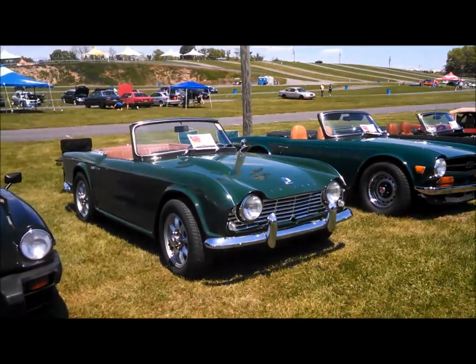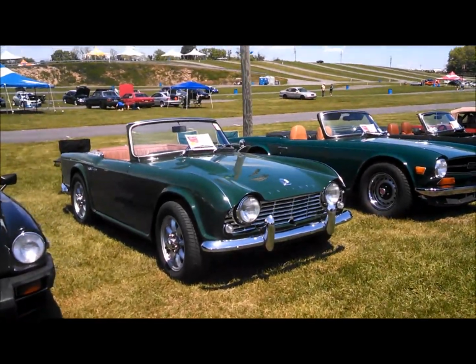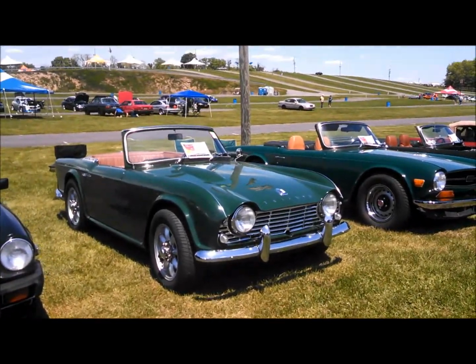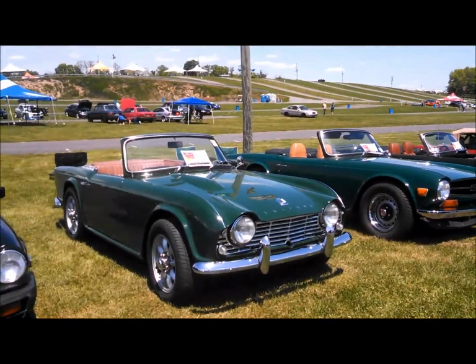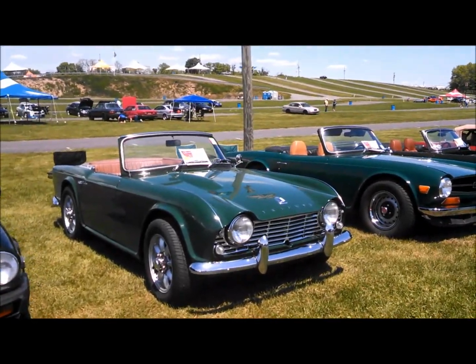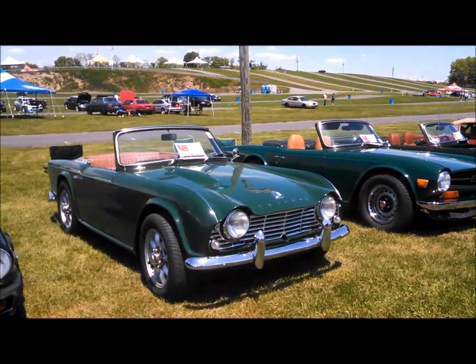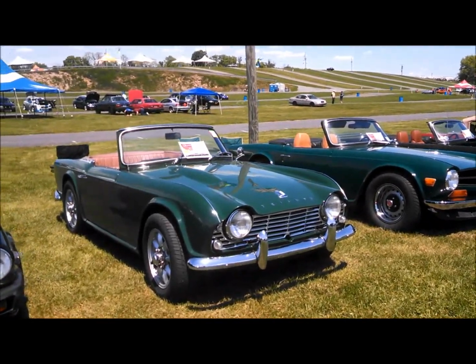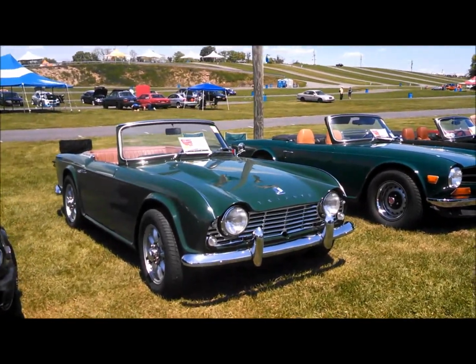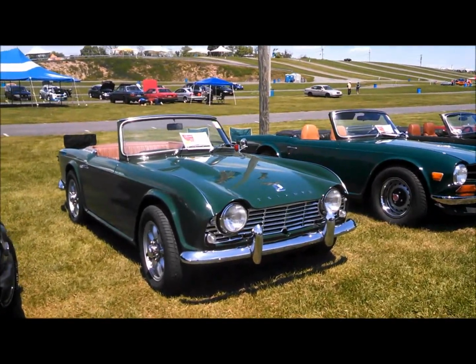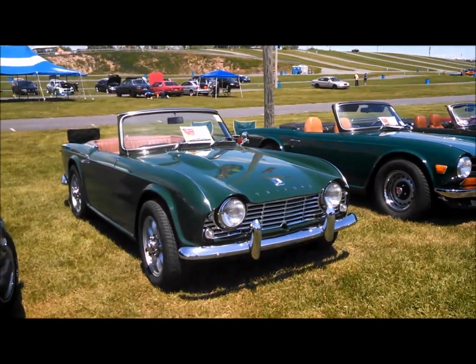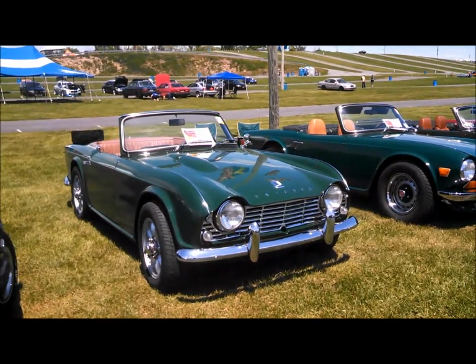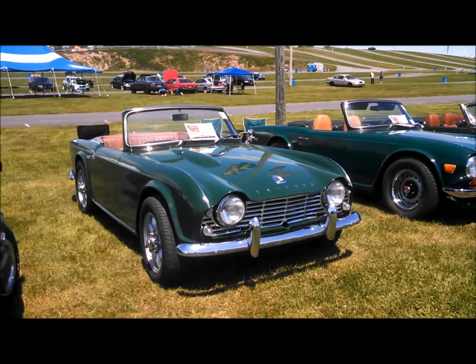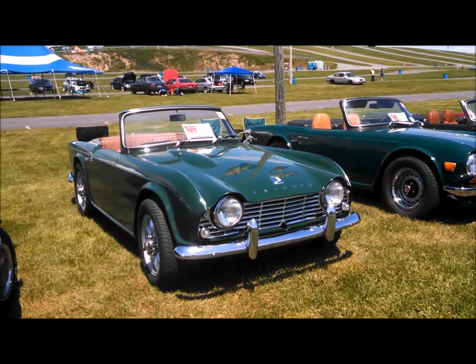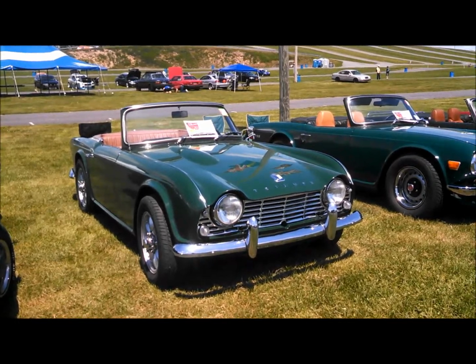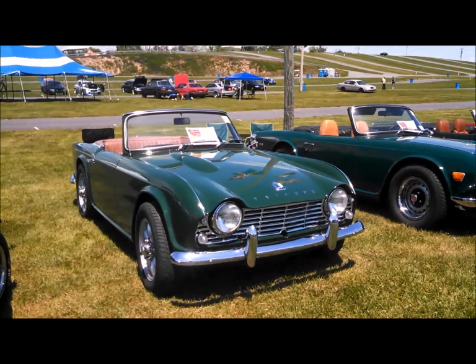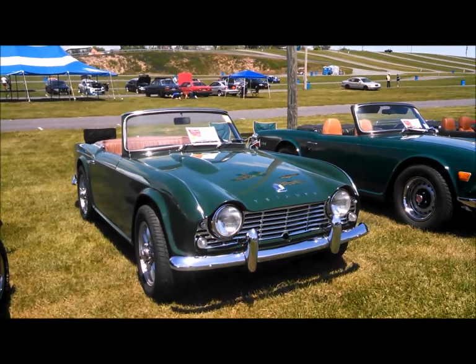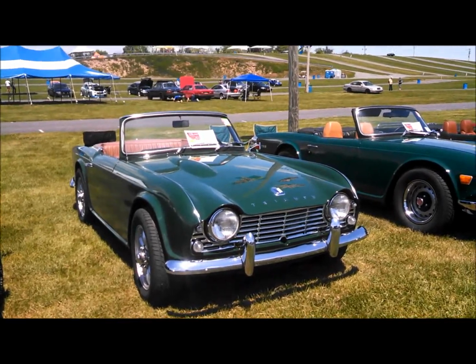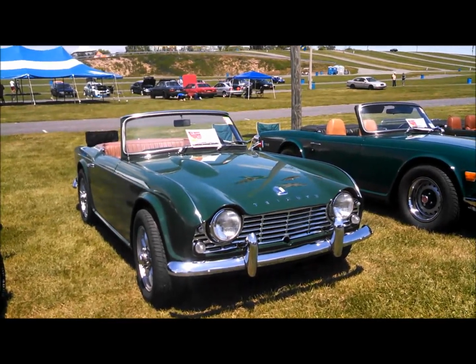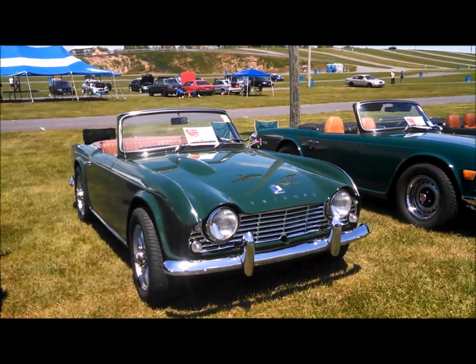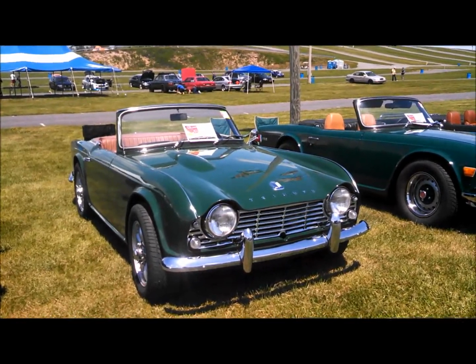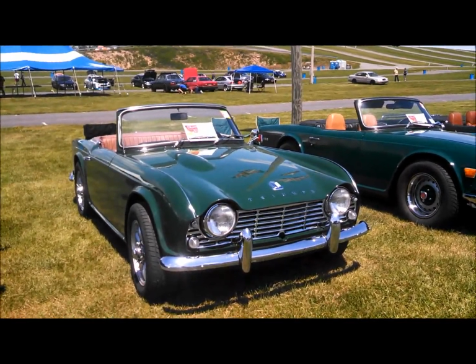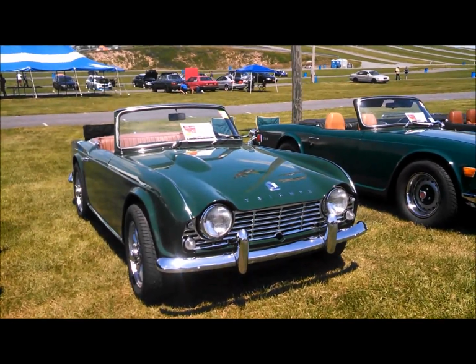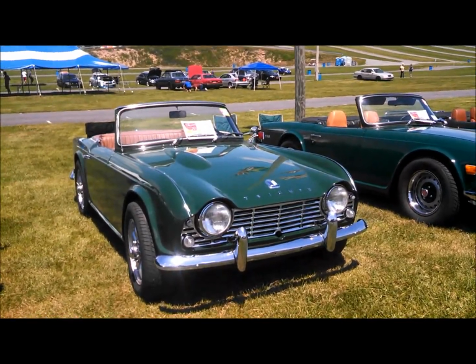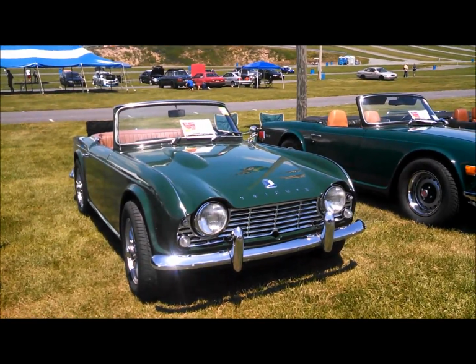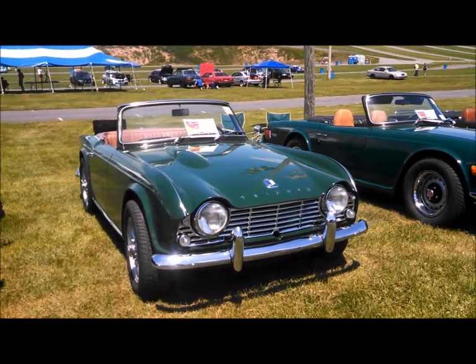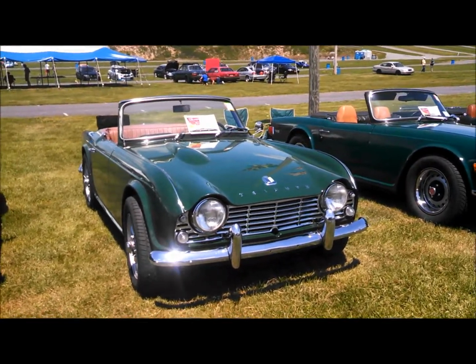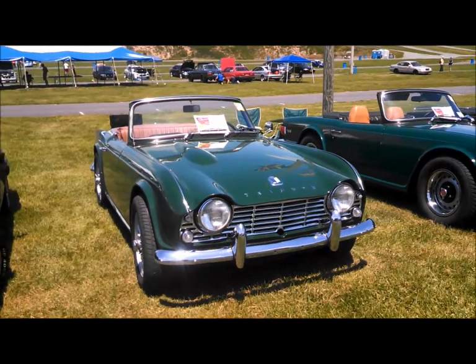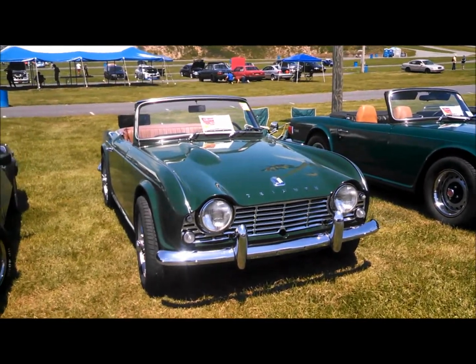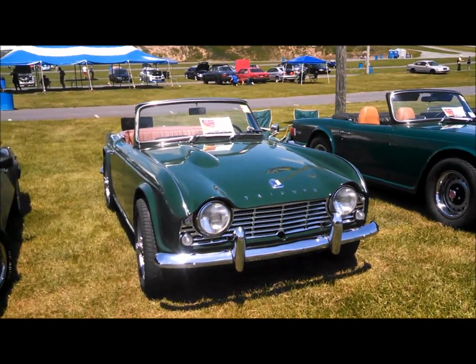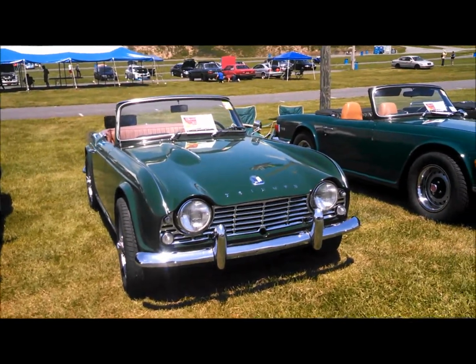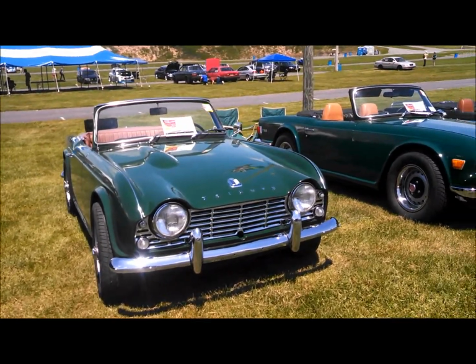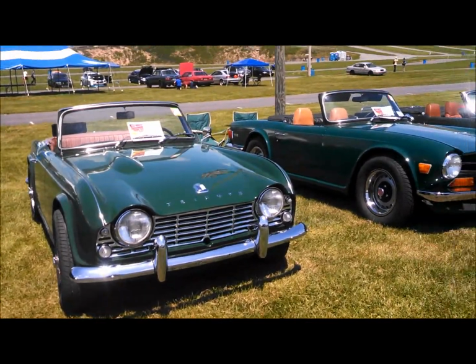Nice little TR-4. Notice it still has the crank hole in the grille. That's British.